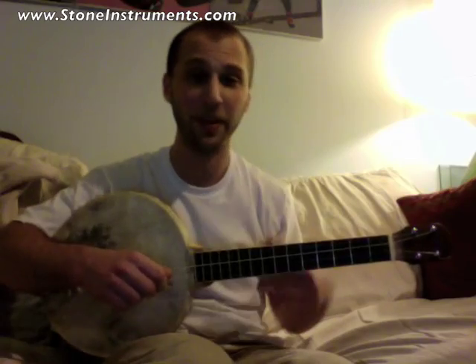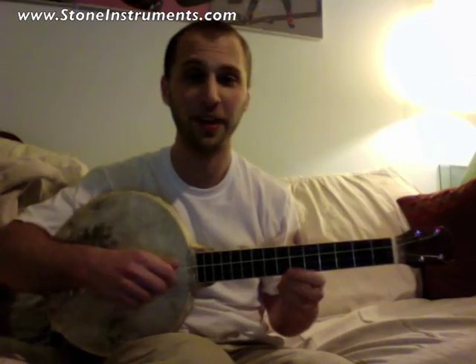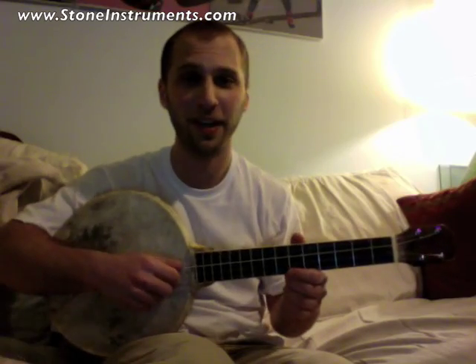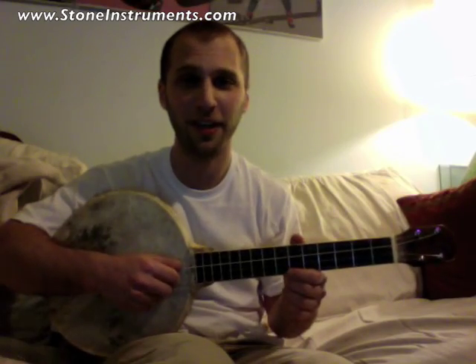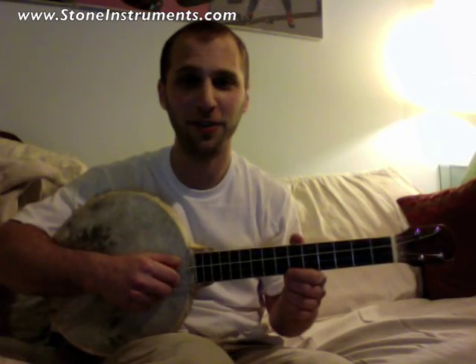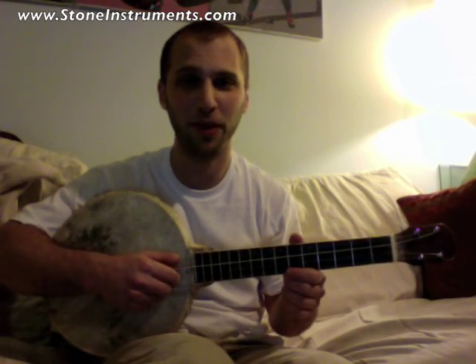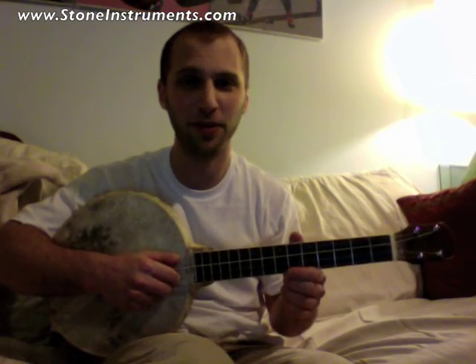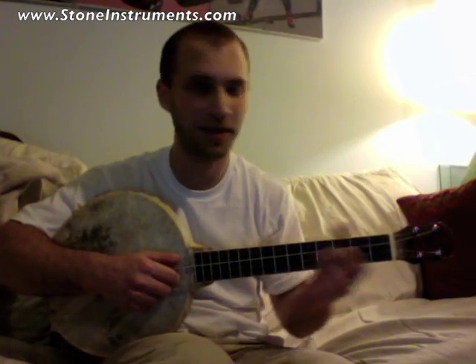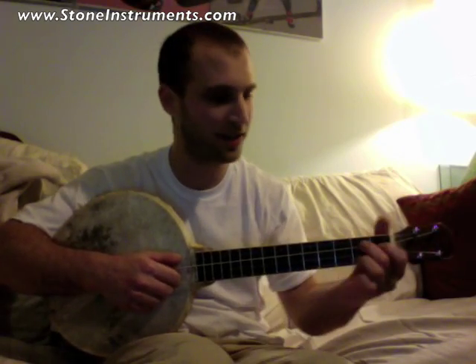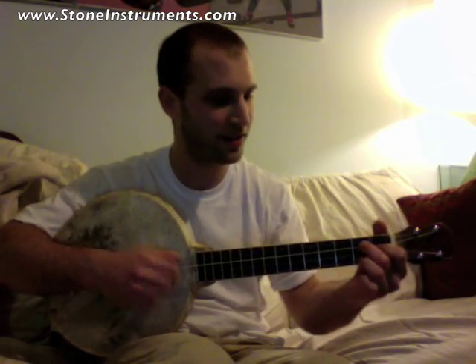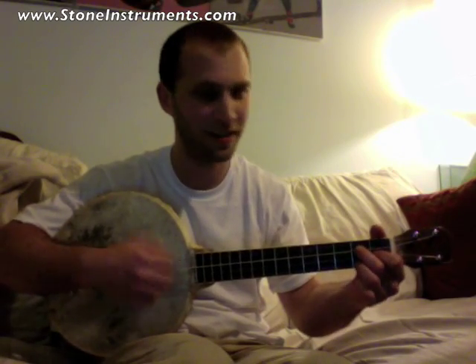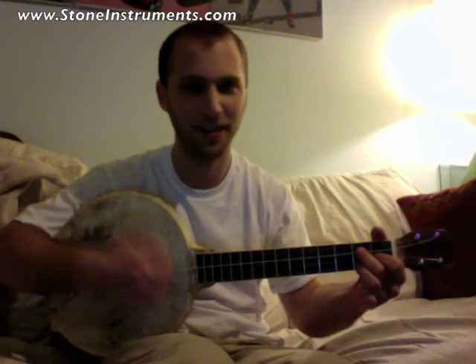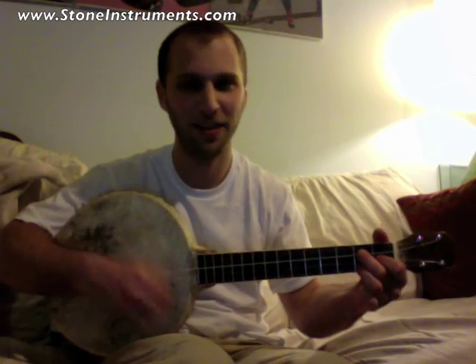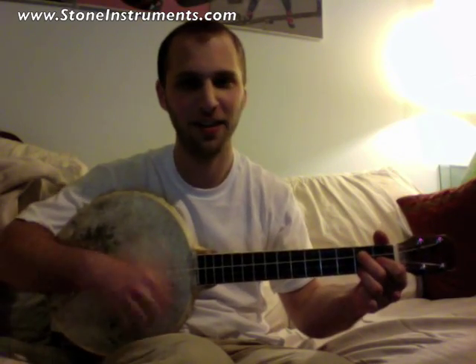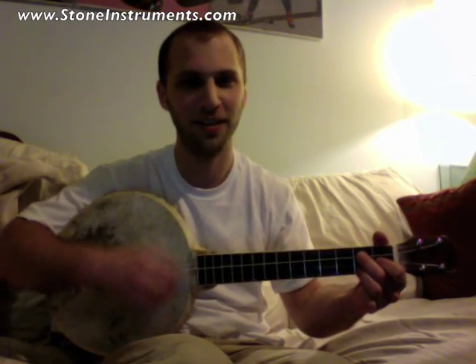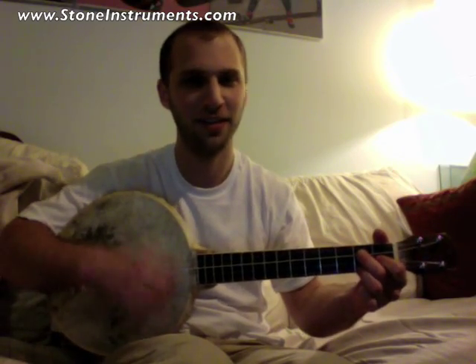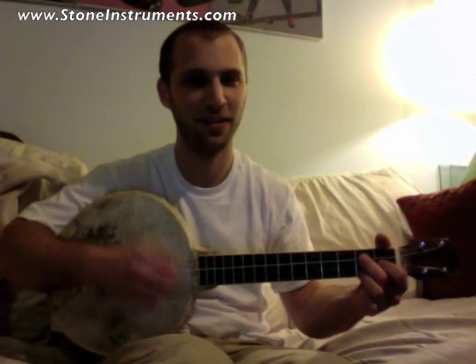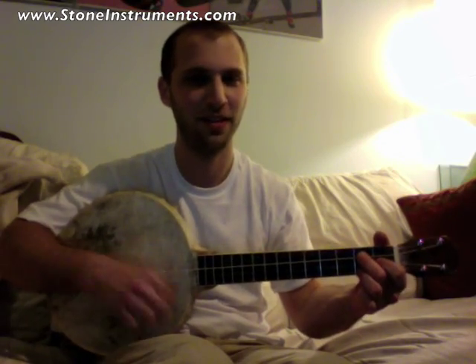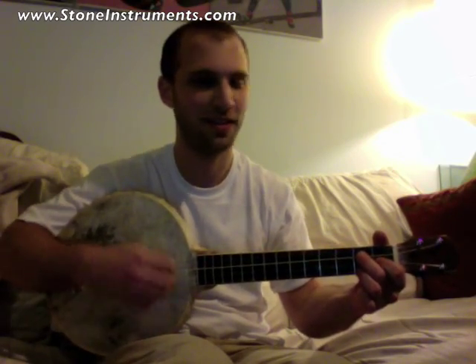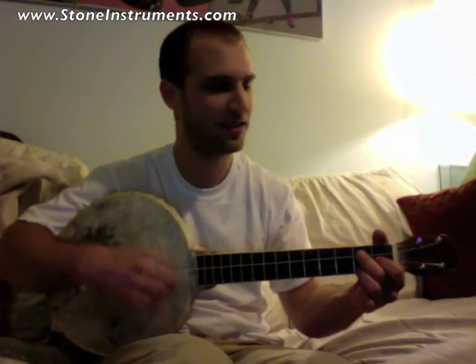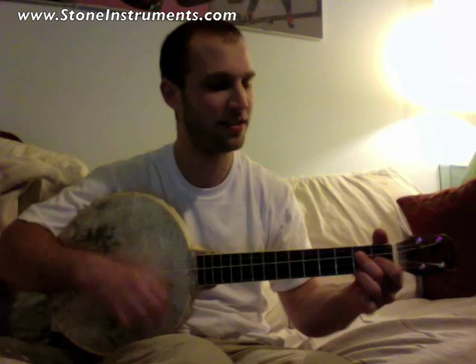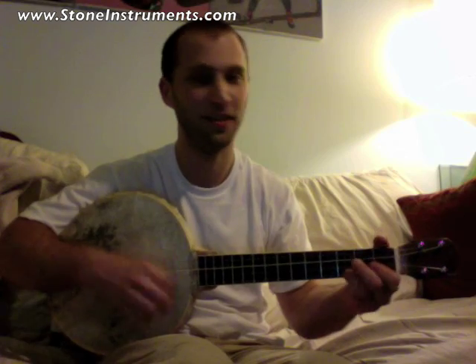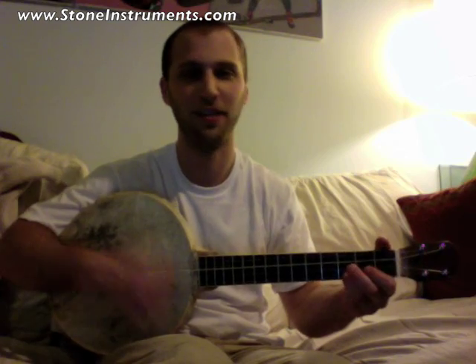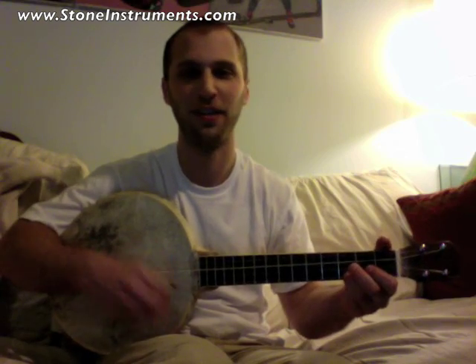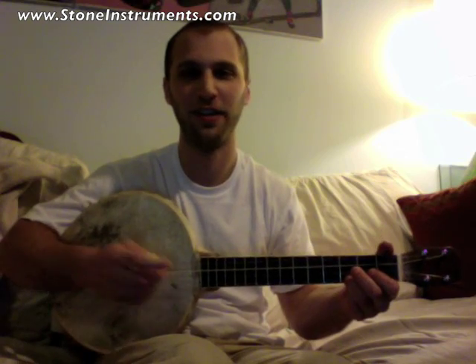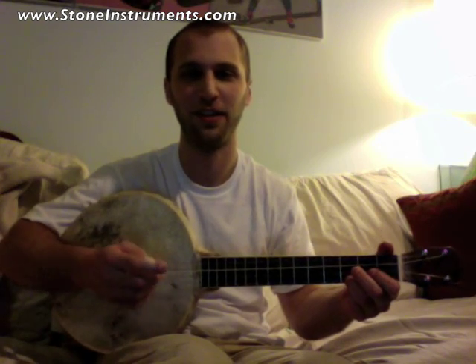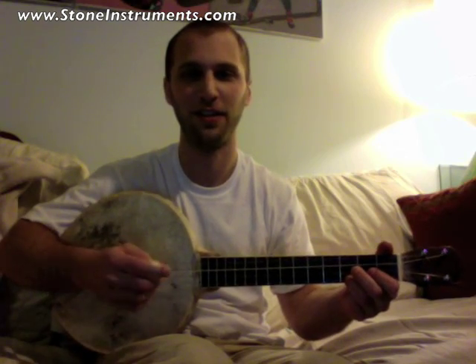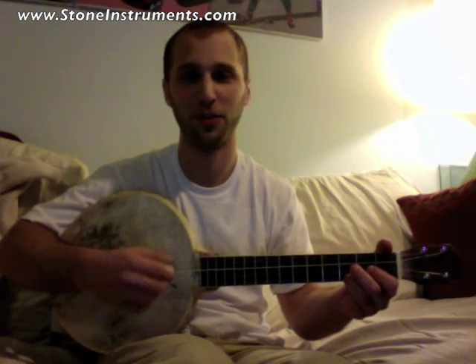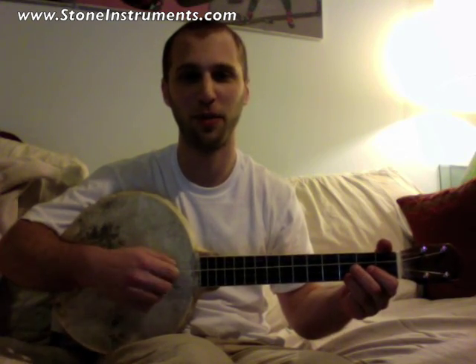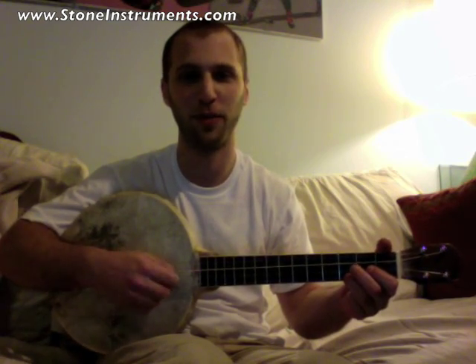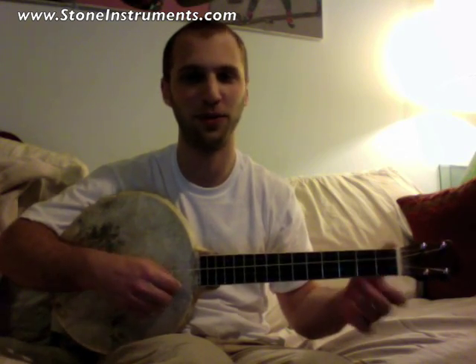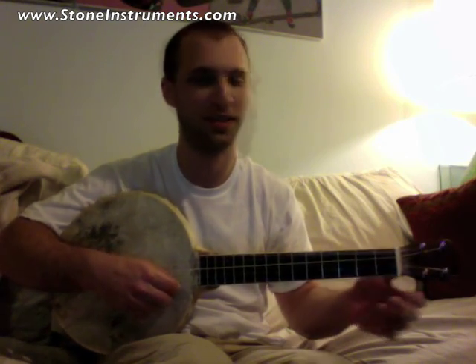Here's the banjo lily. The ceramic banjo lily.